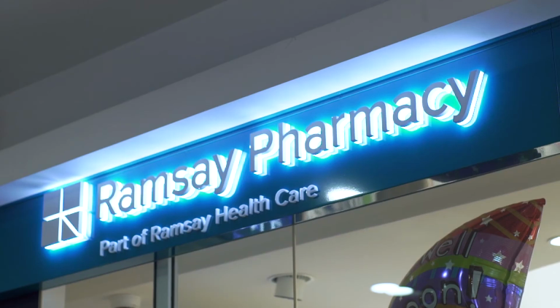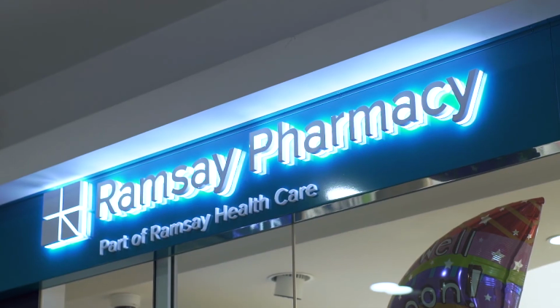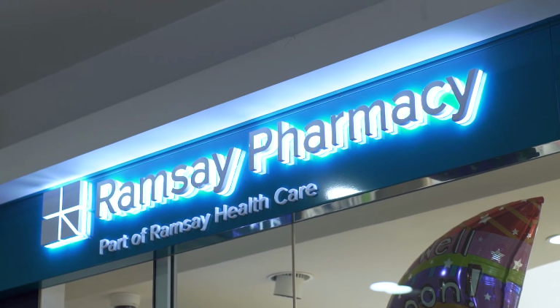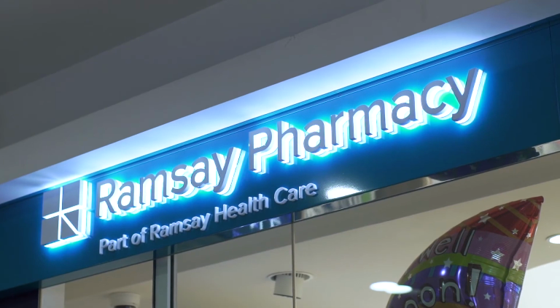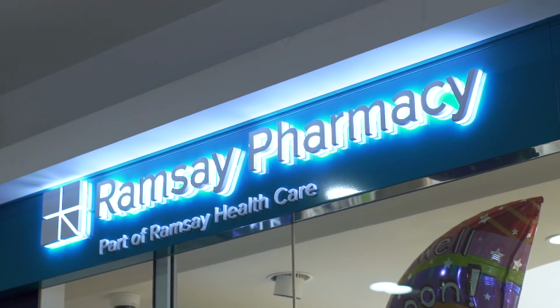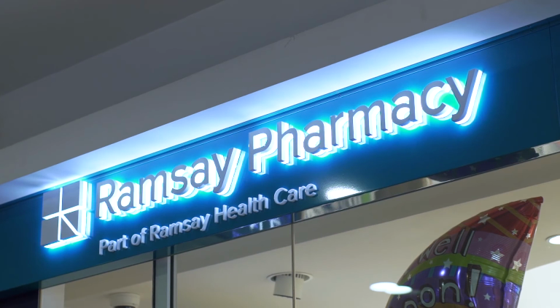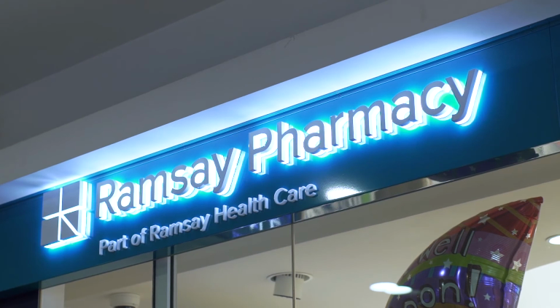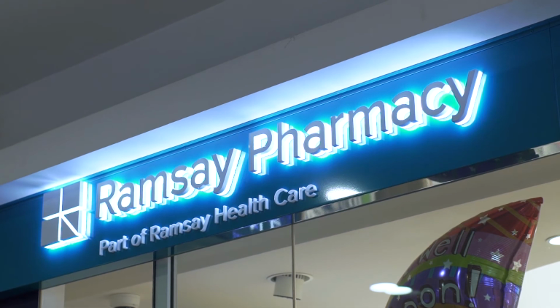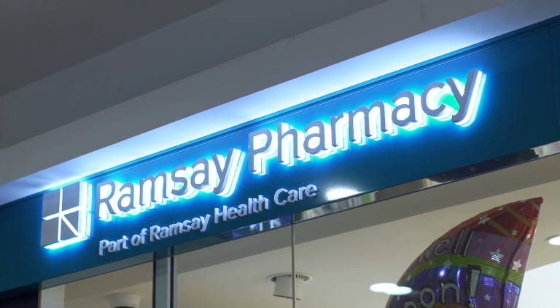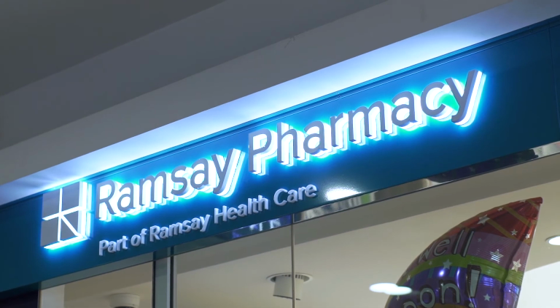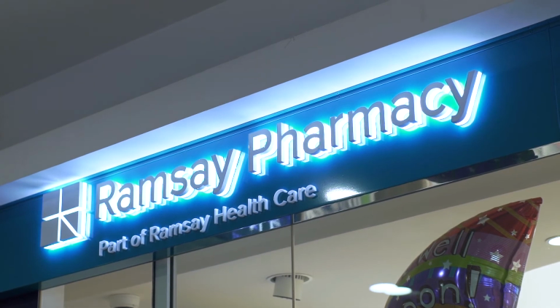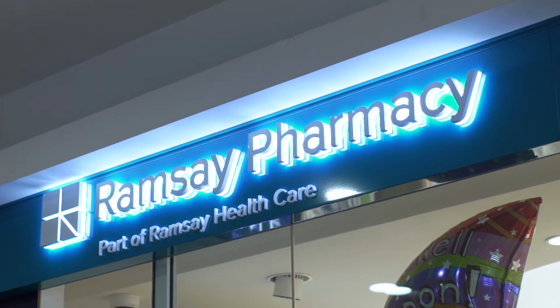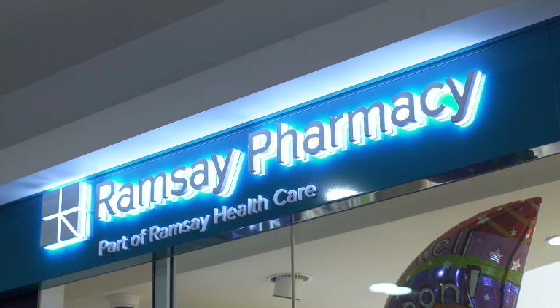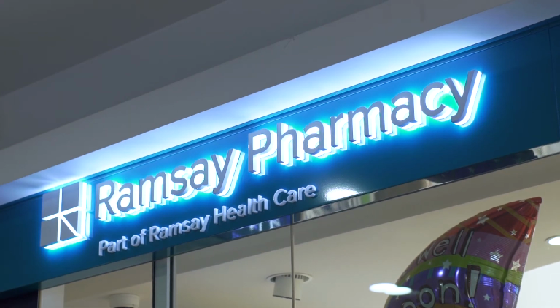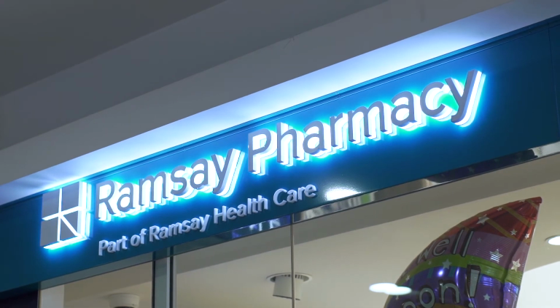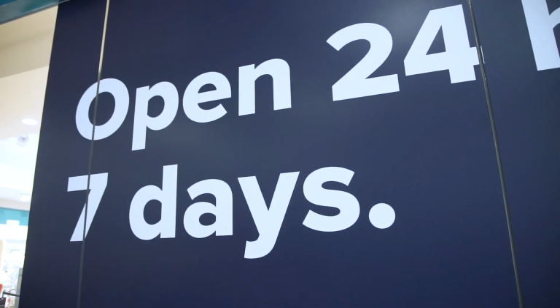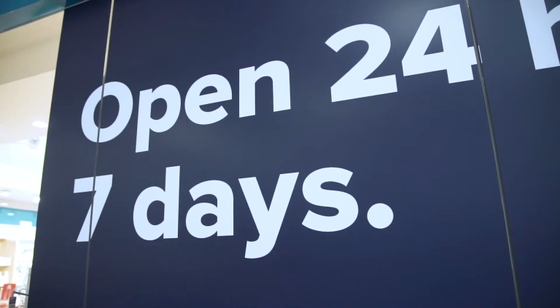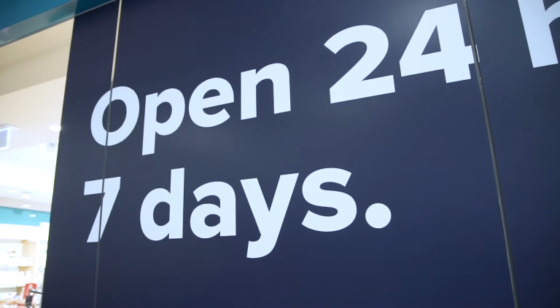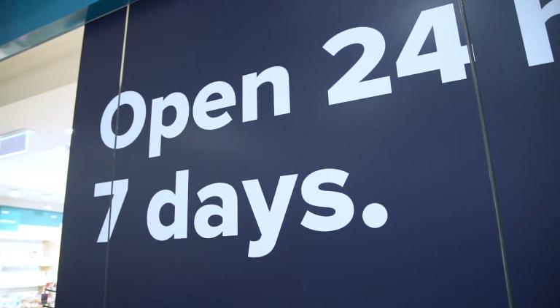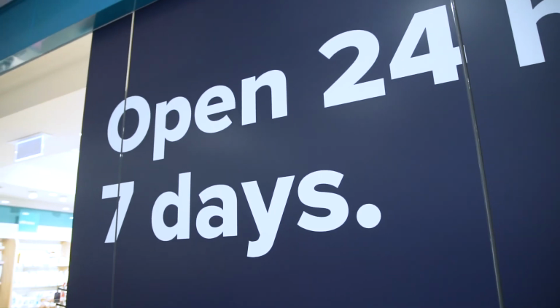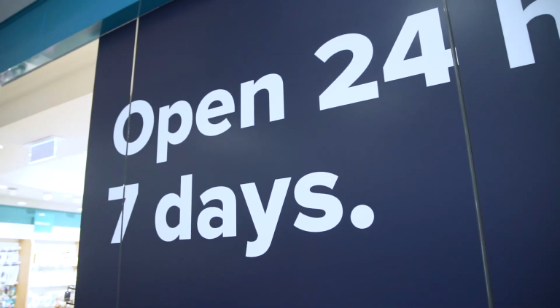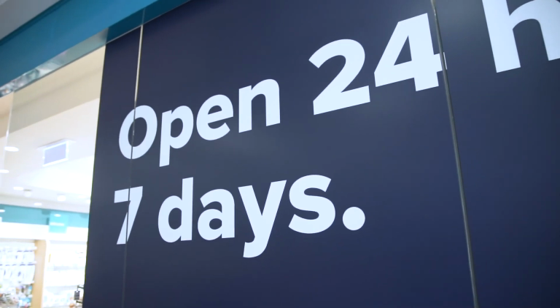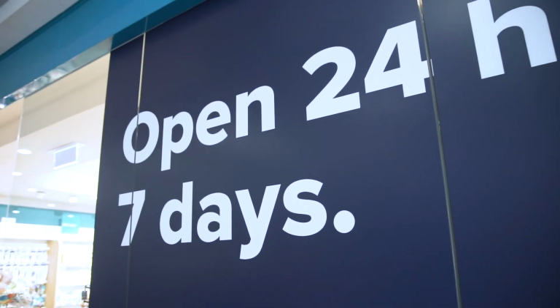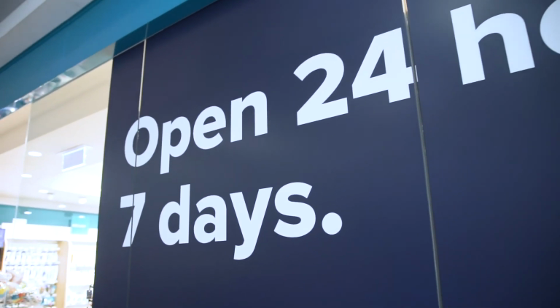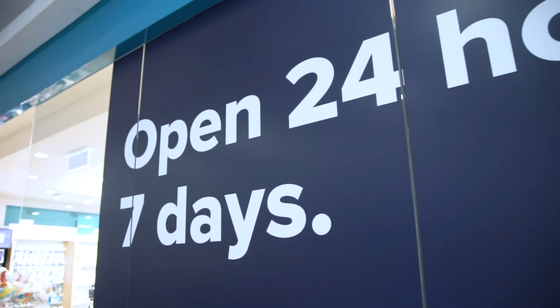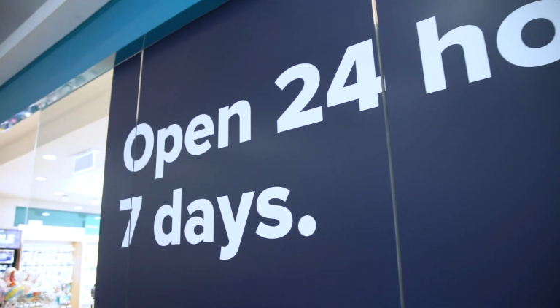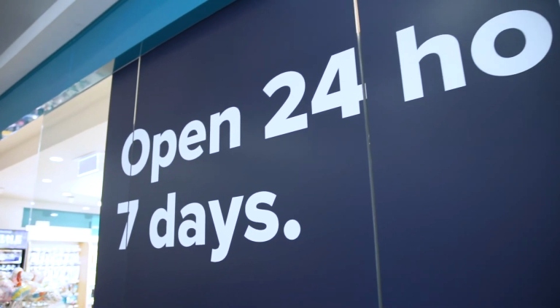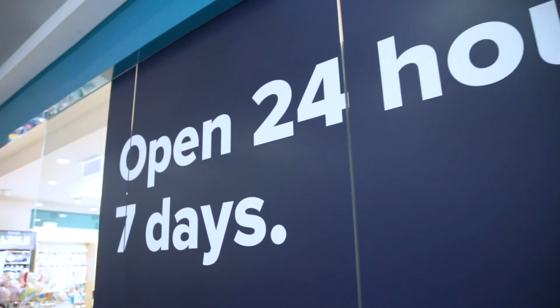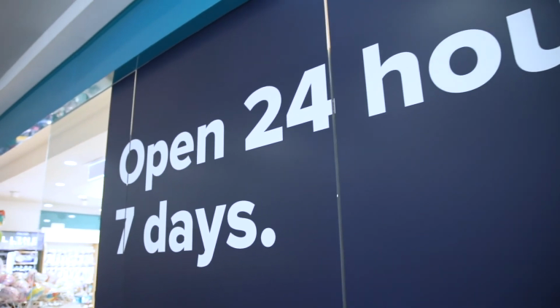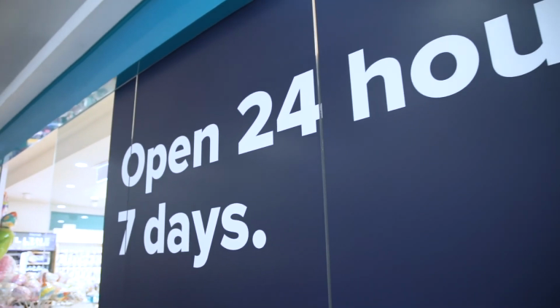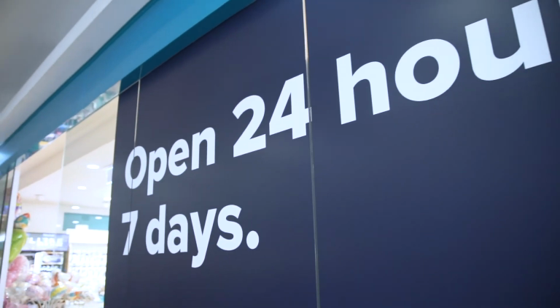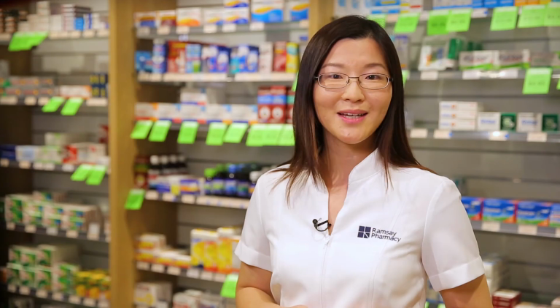And don't forget, we at Ramsey Pharmacy St George Private Hospital are open 24 hours, 7 days a week.